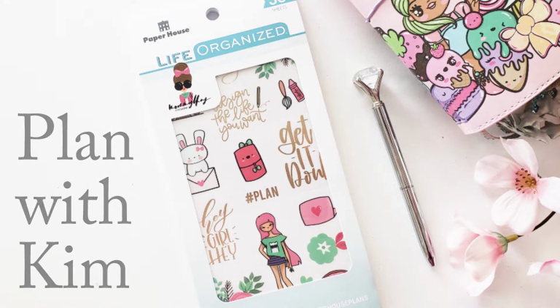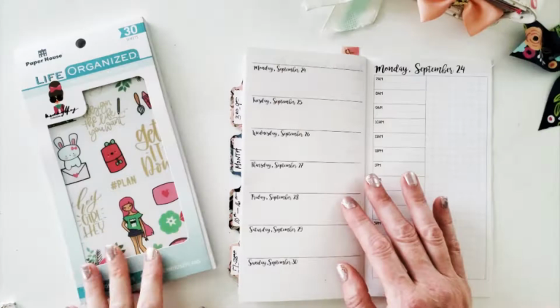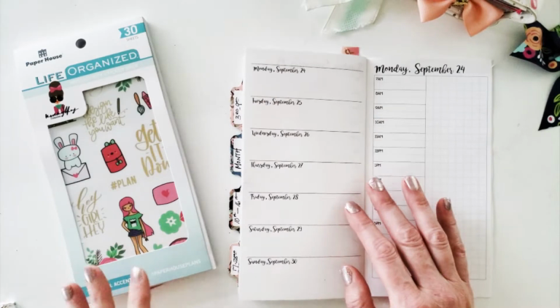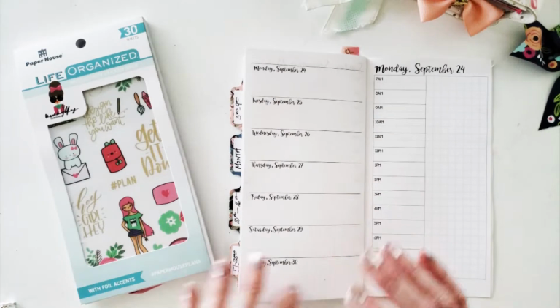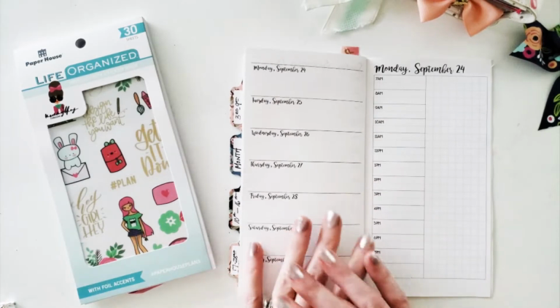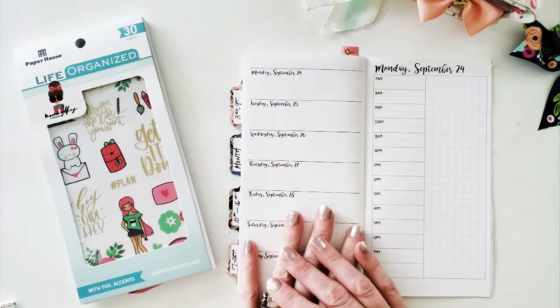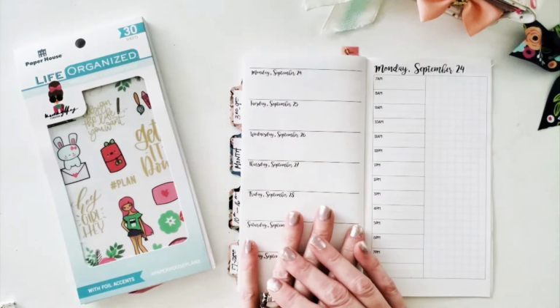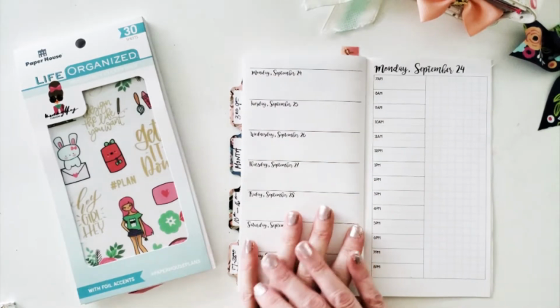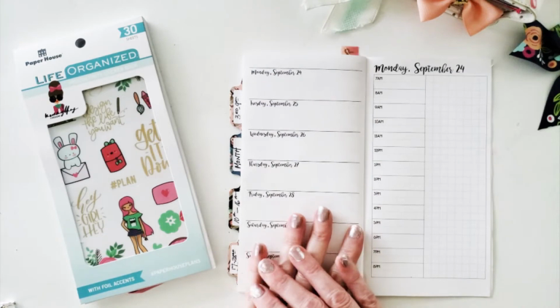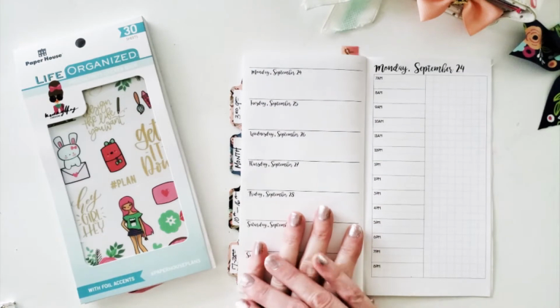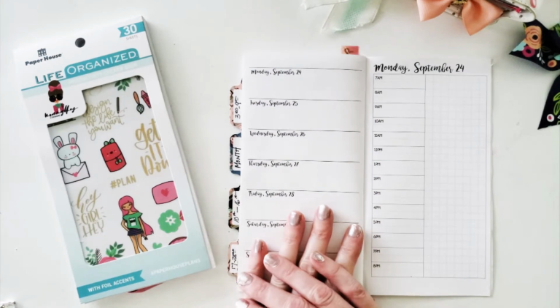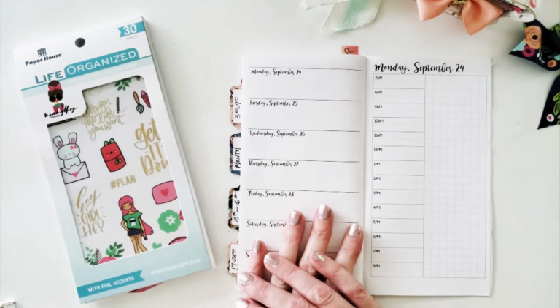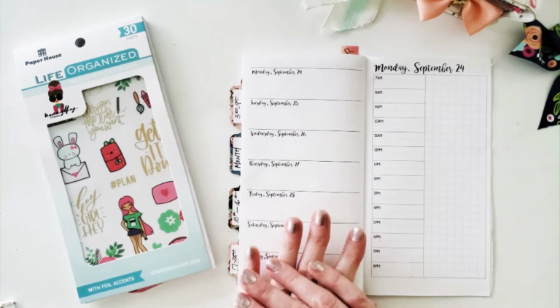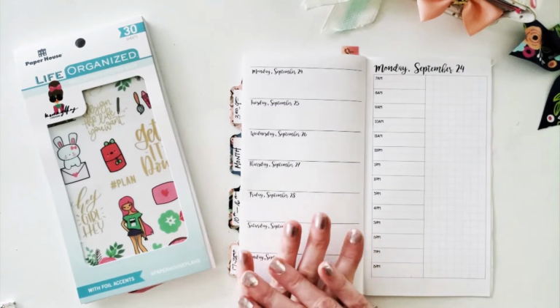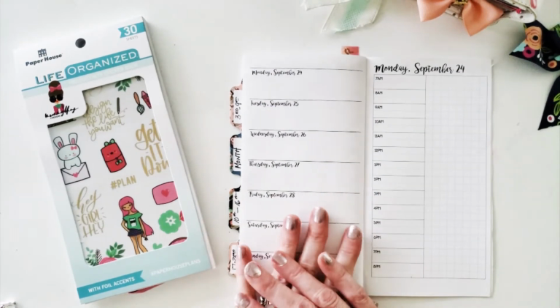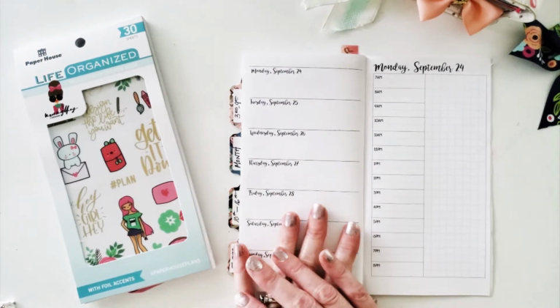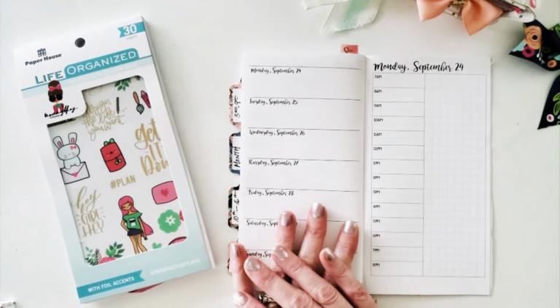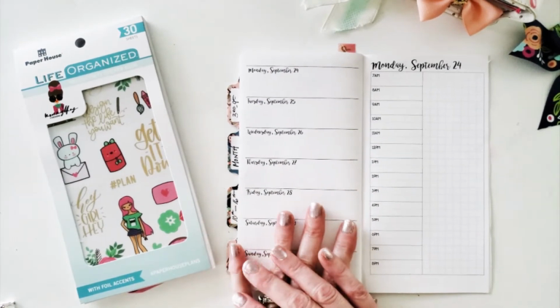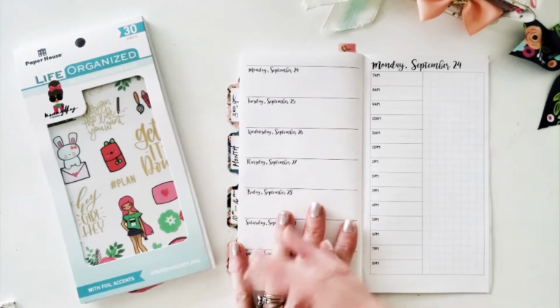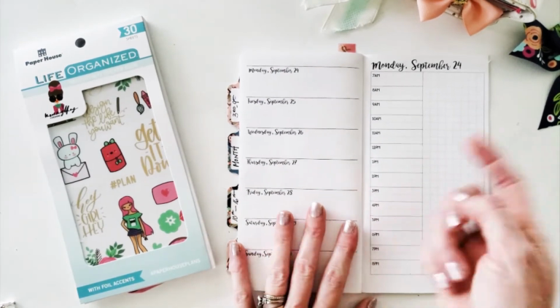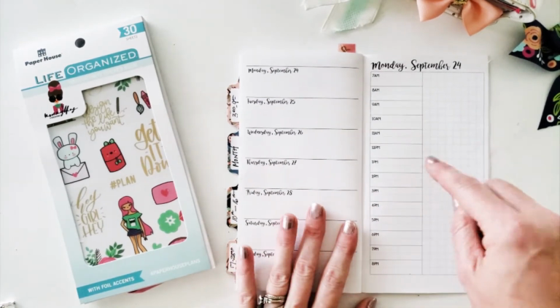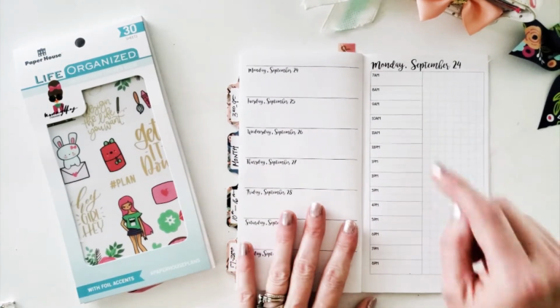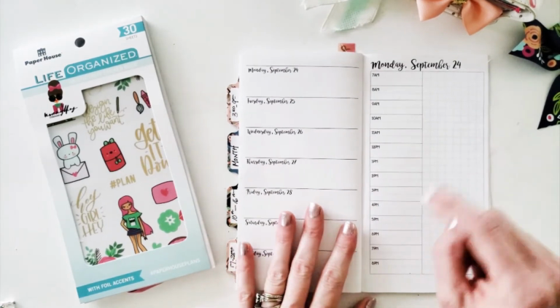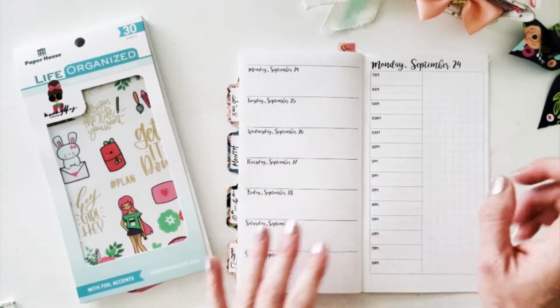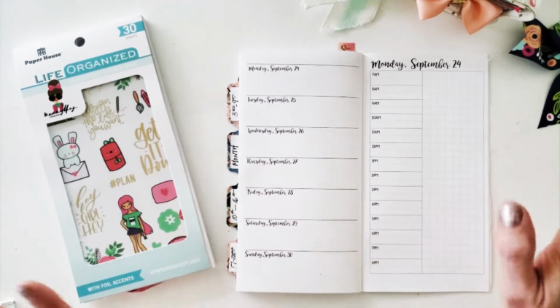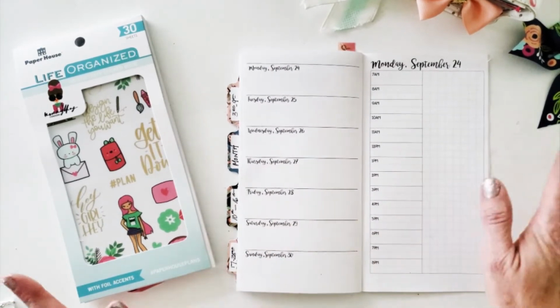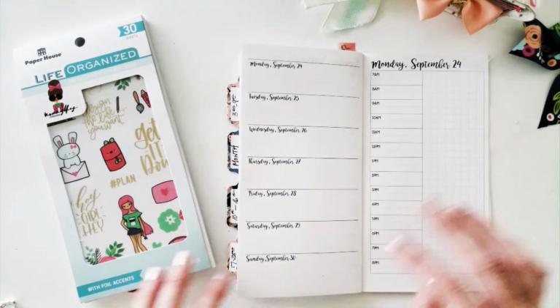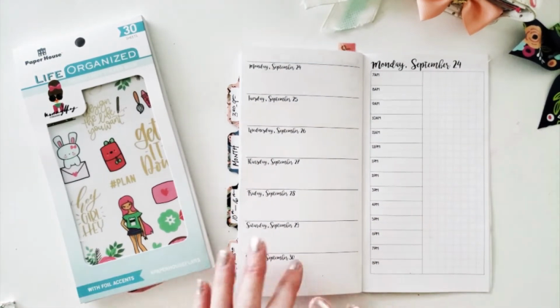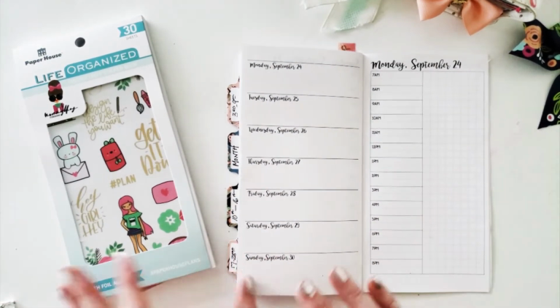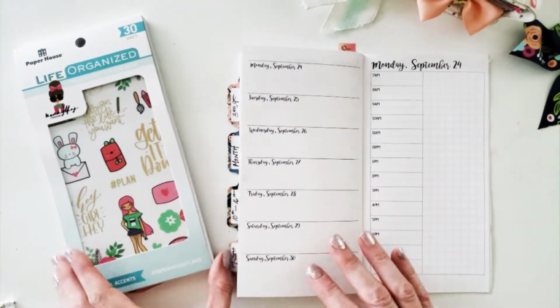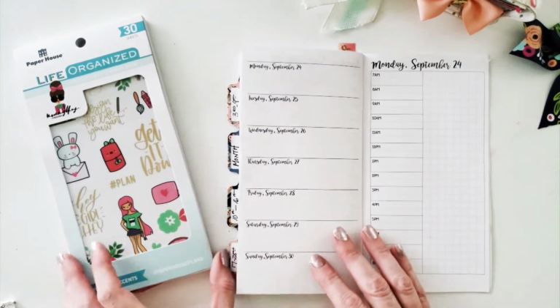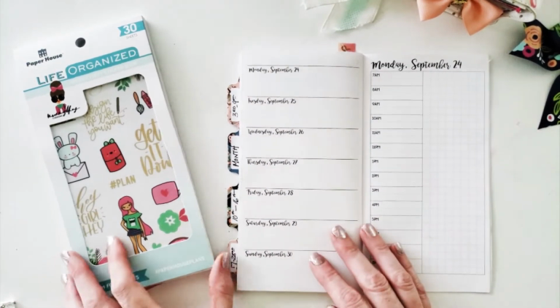Hello fabulous planner friends, it's Kim Odakovin from KRO Designs. You can find me on Instagram and of course here on YouTube.